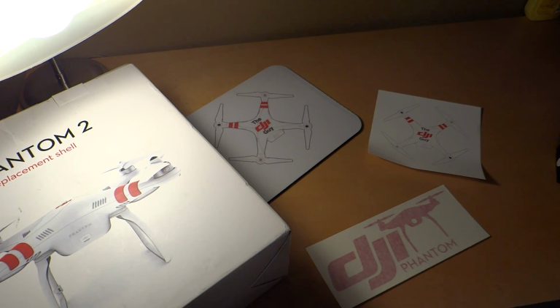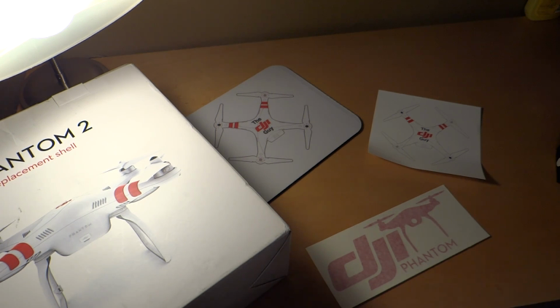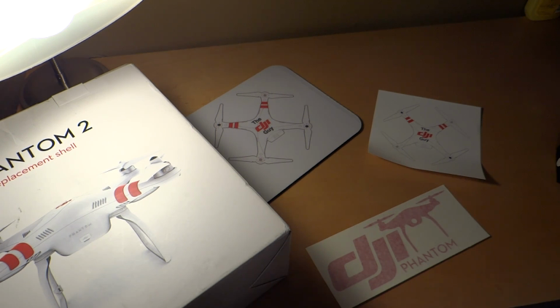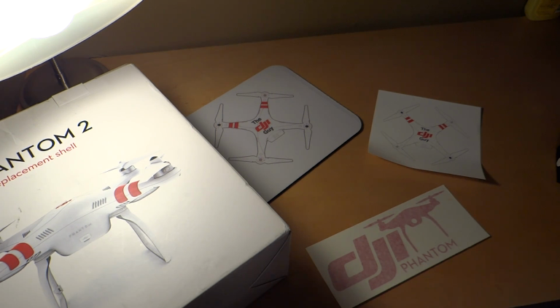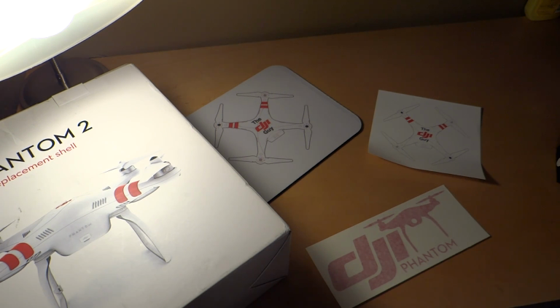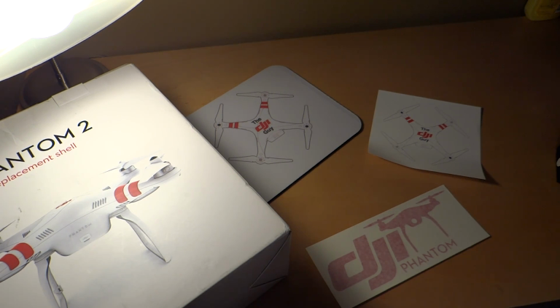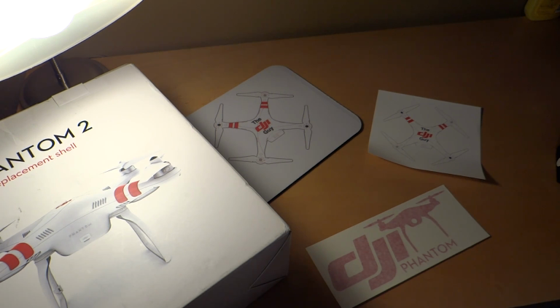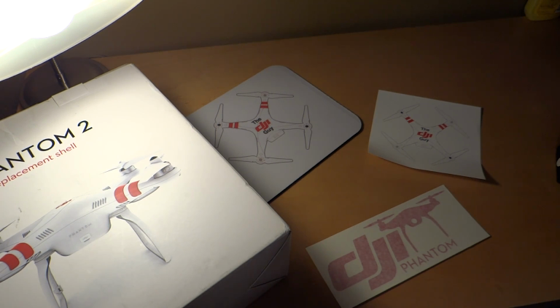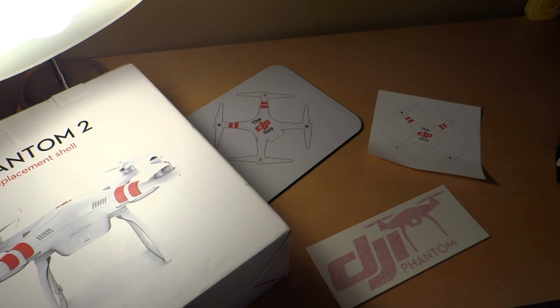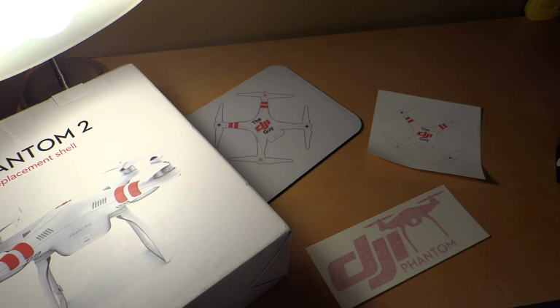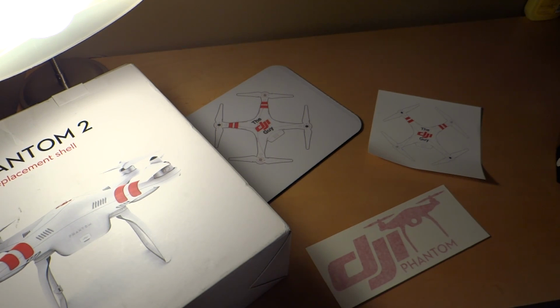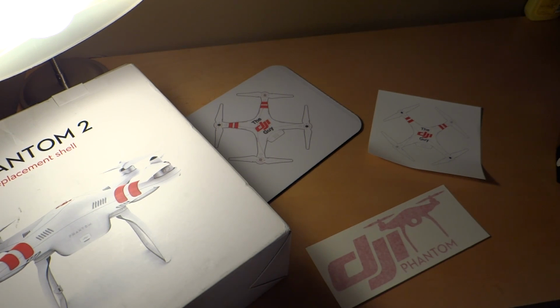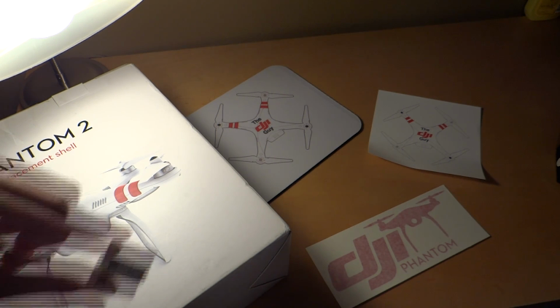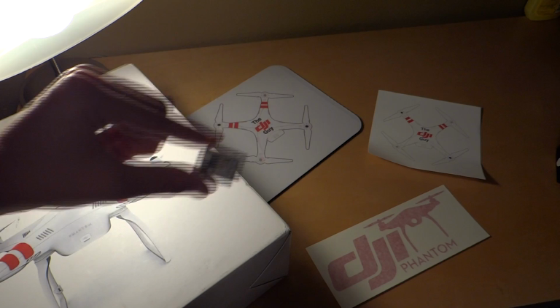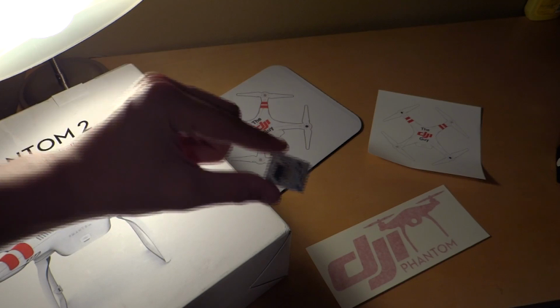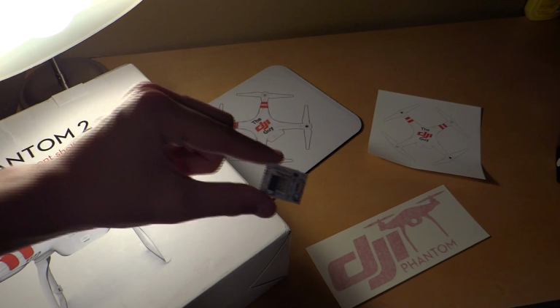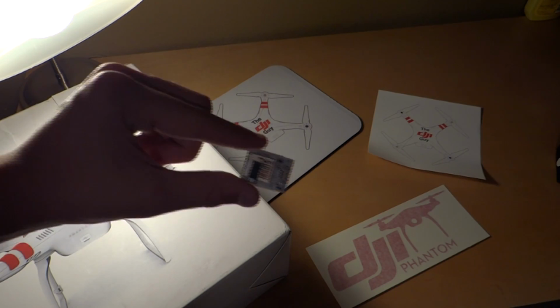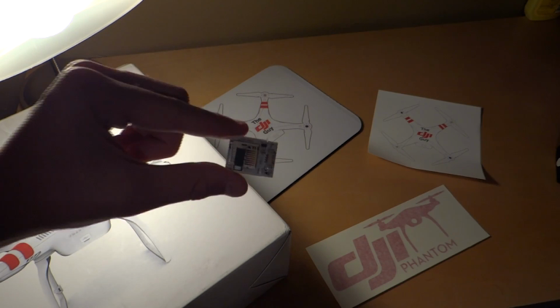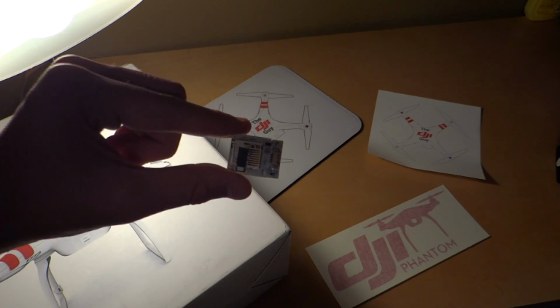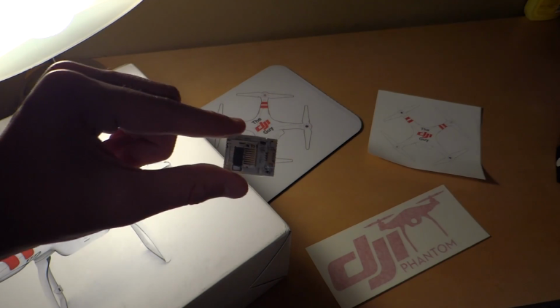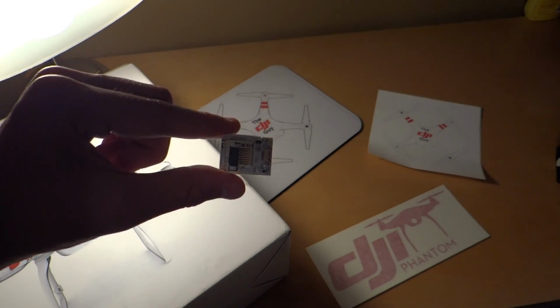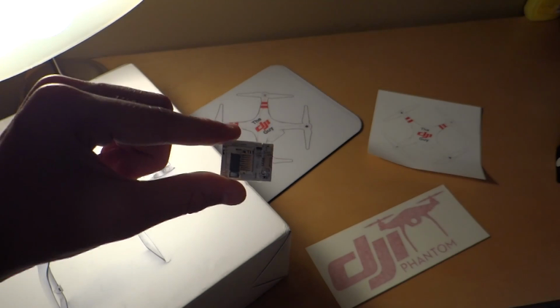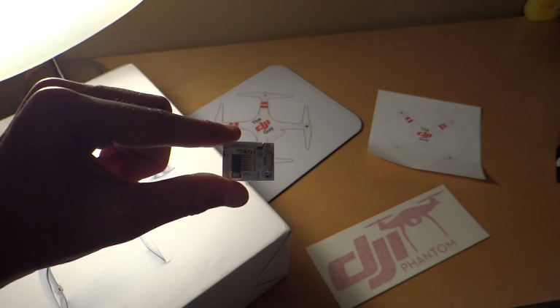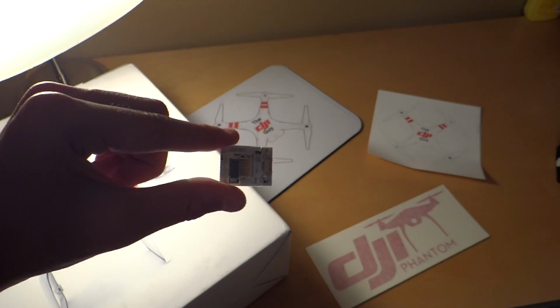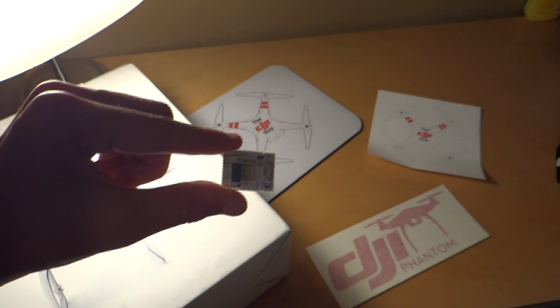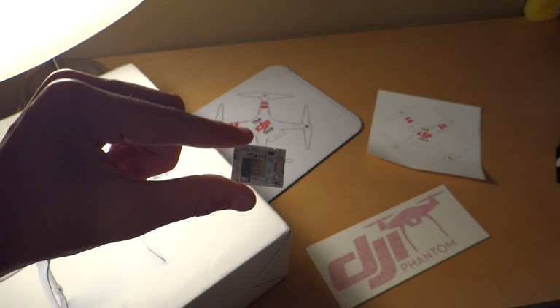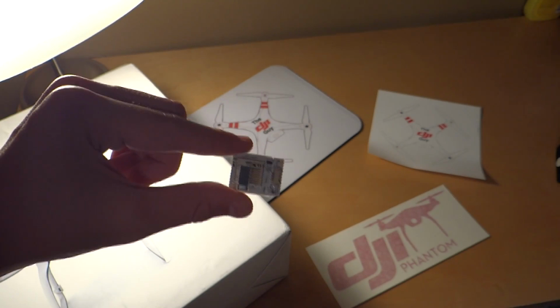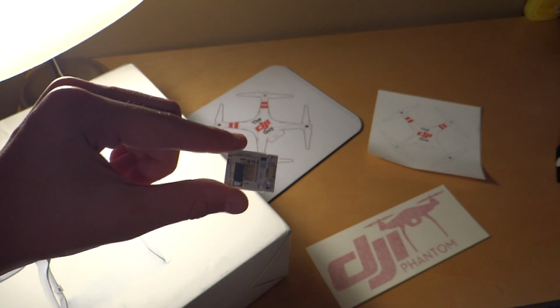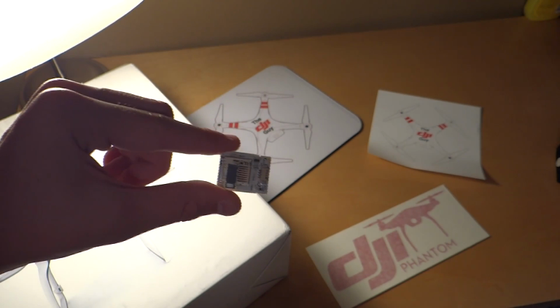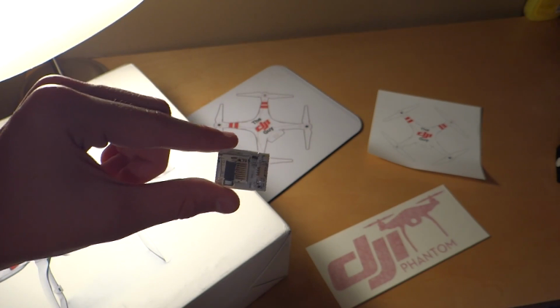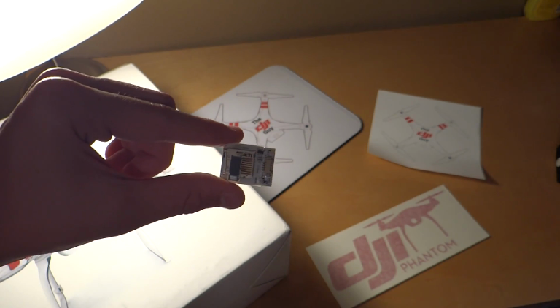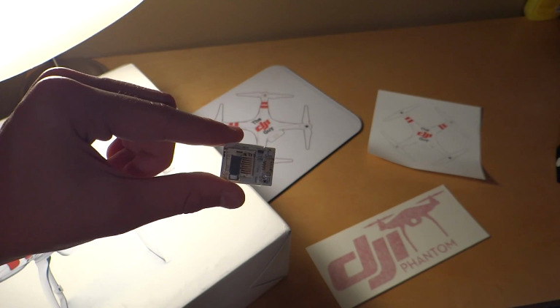The guys over at Flytrex were kind enough to send me the Flytrex Core V2 for review.